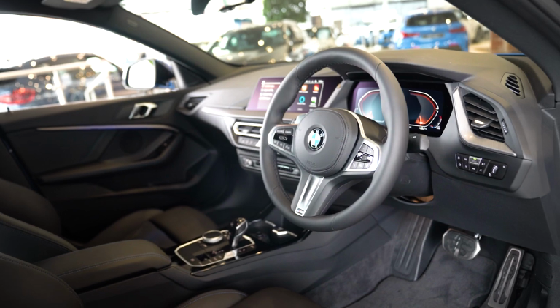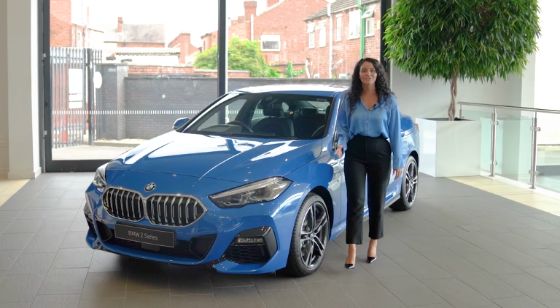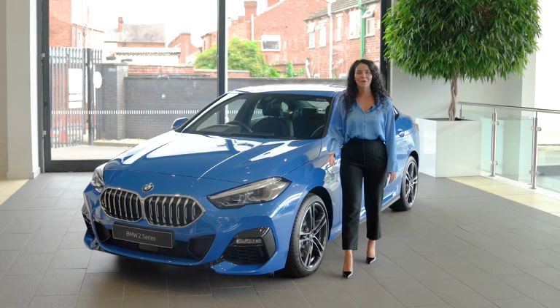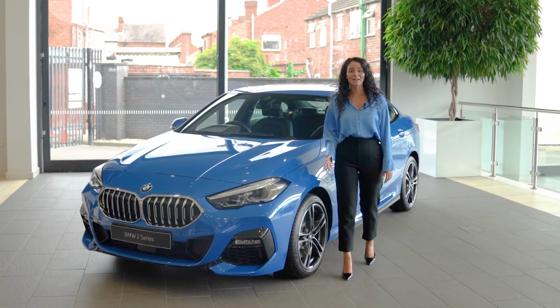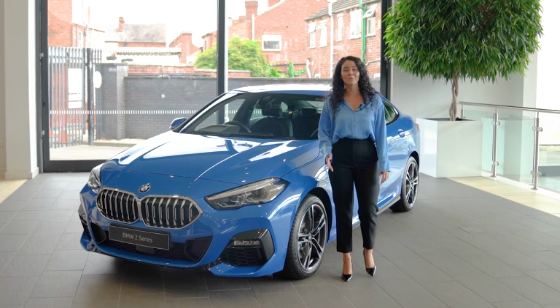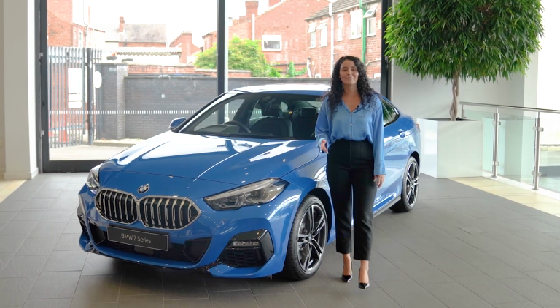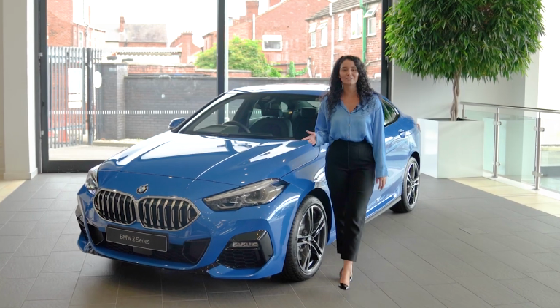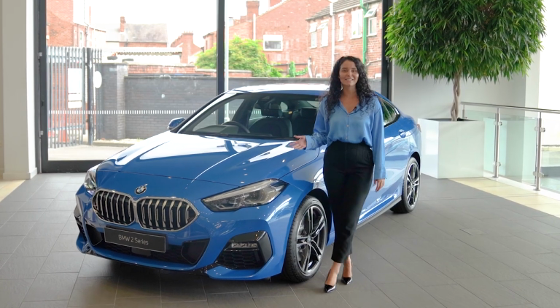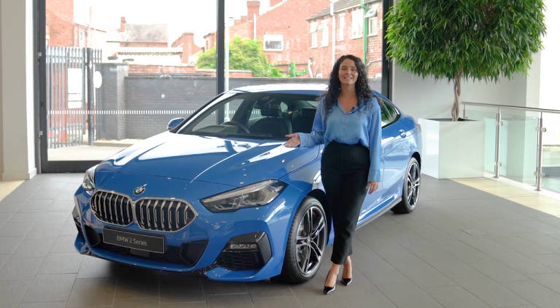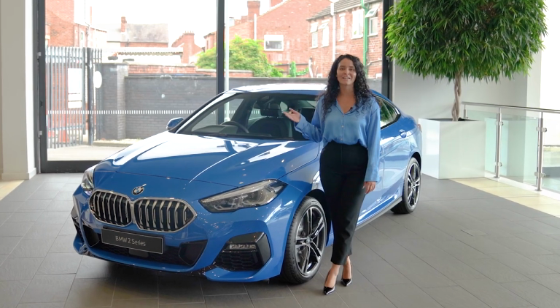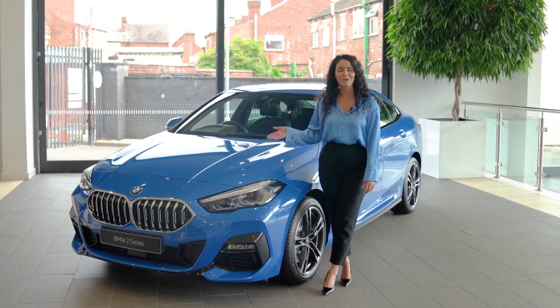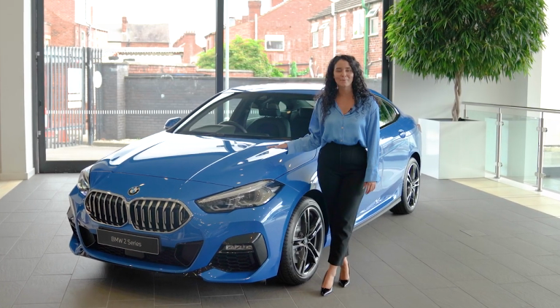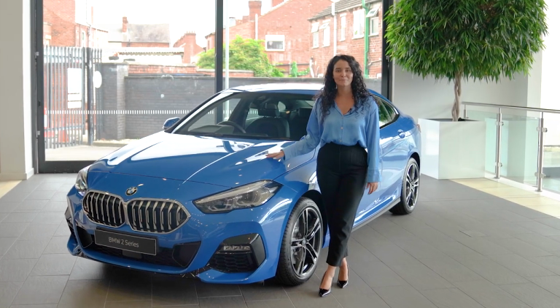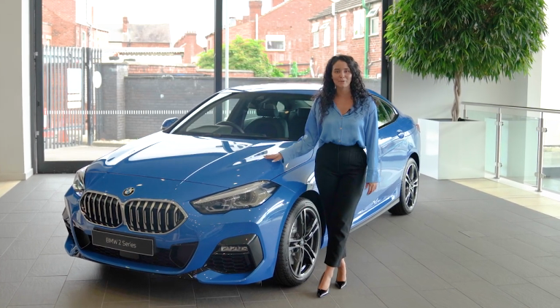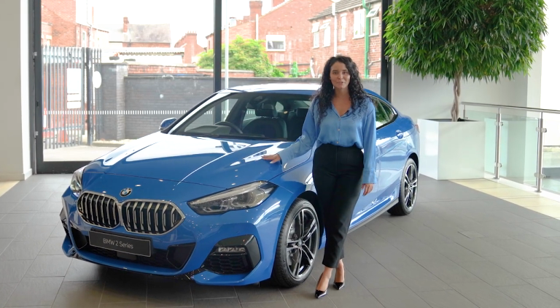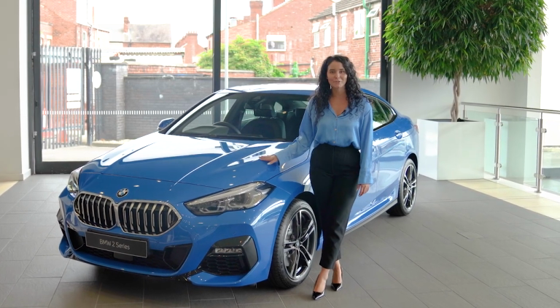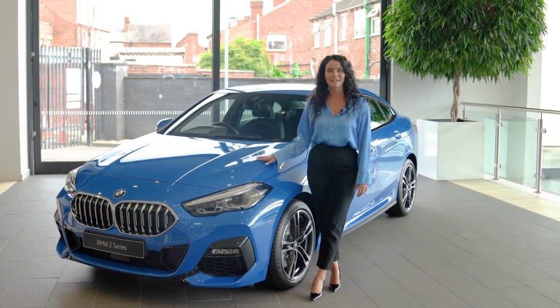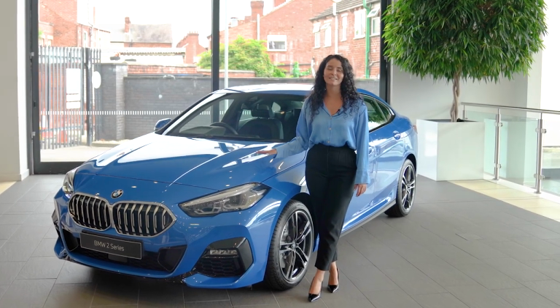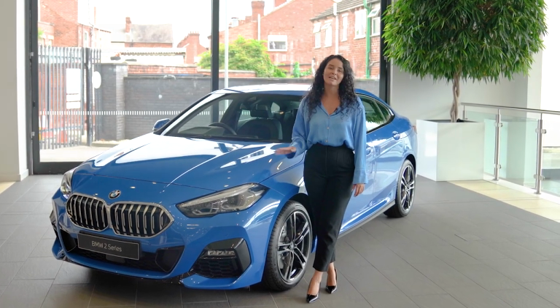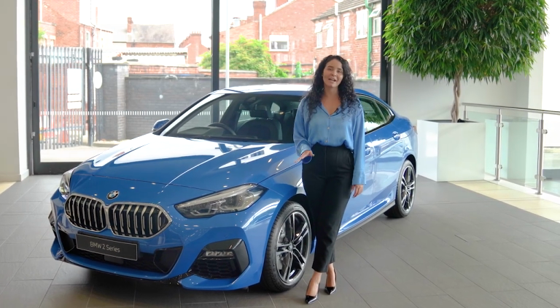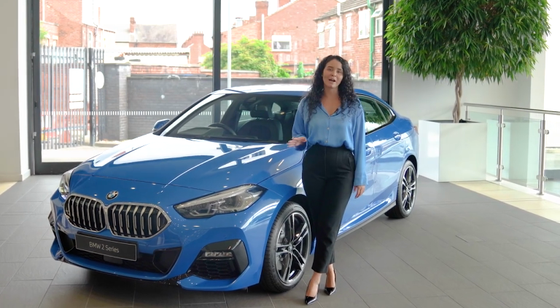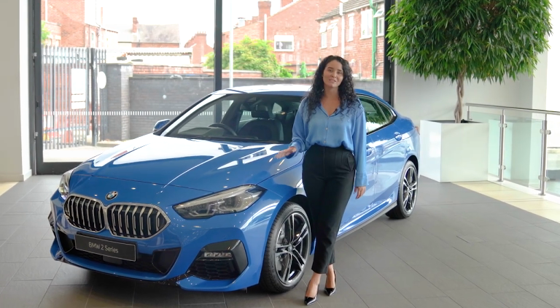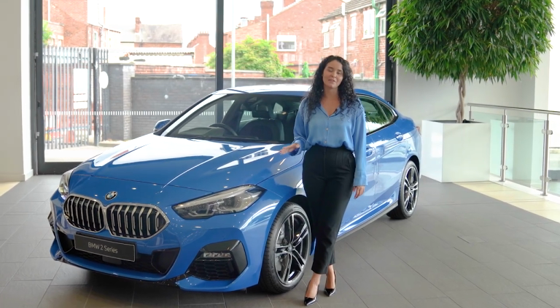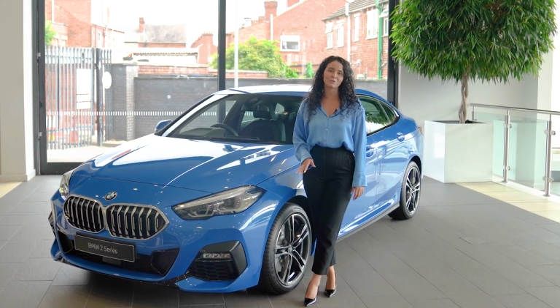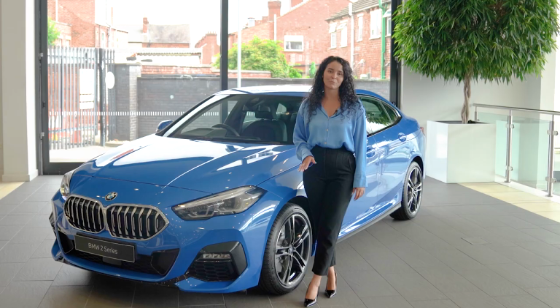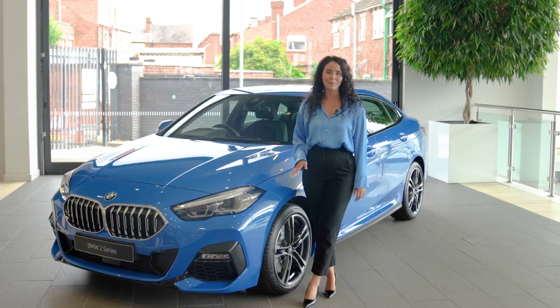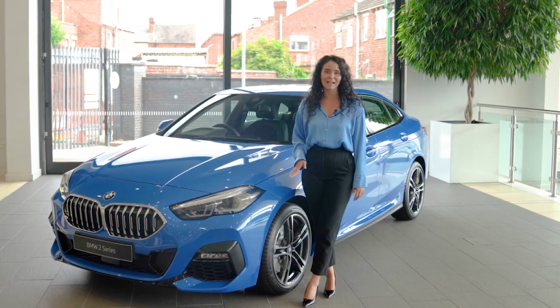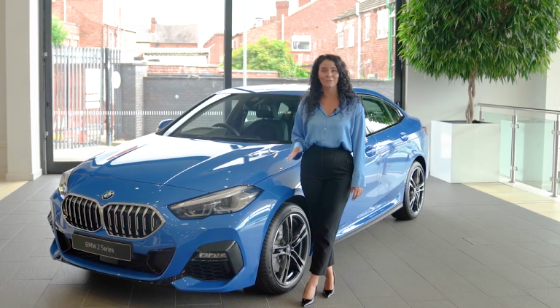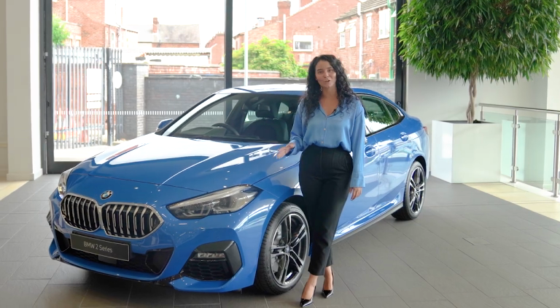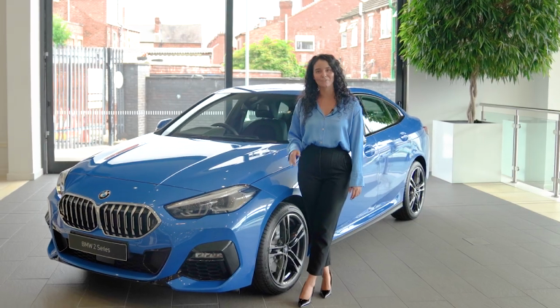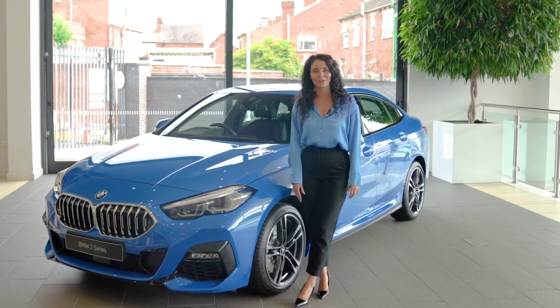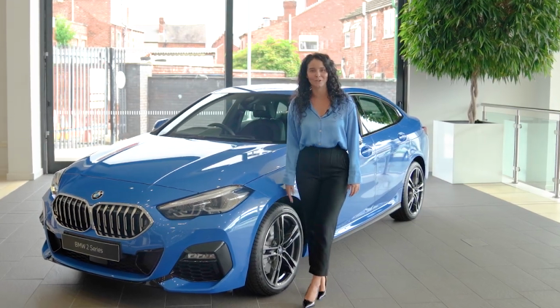So, if you are interested in a new BMW 2 Series, check out the Sandal Group website or give us a call.